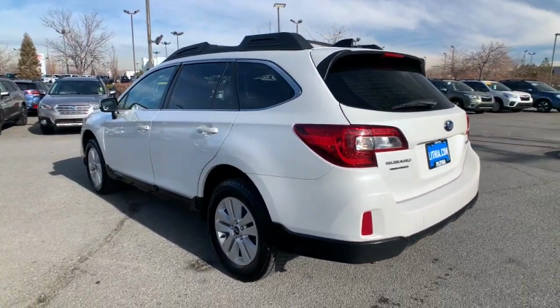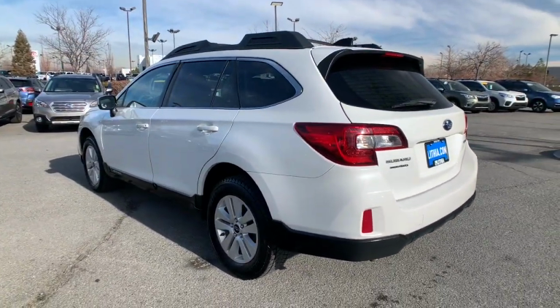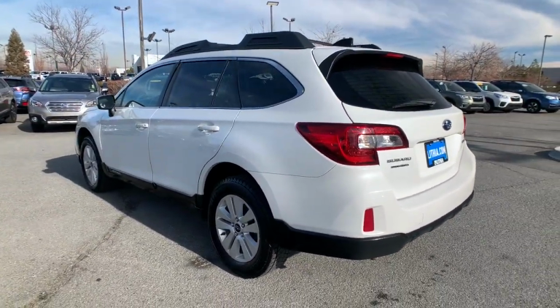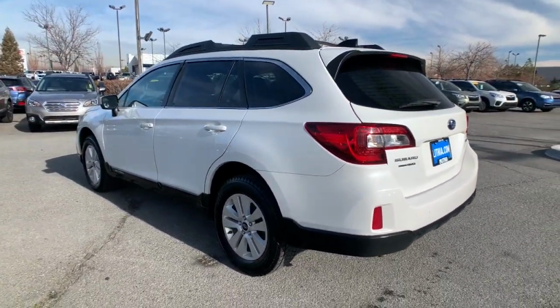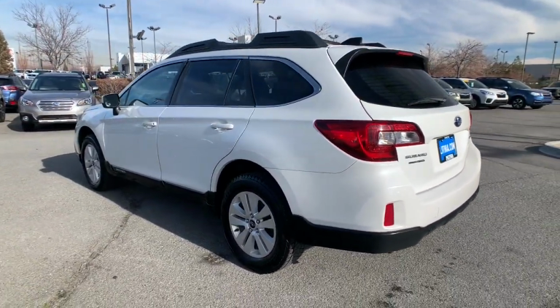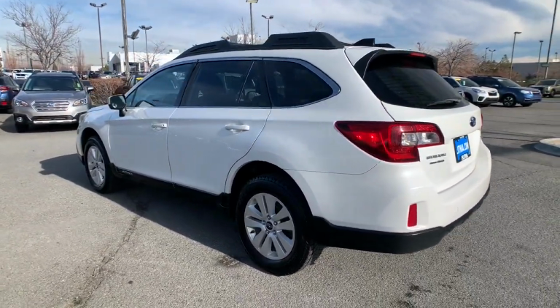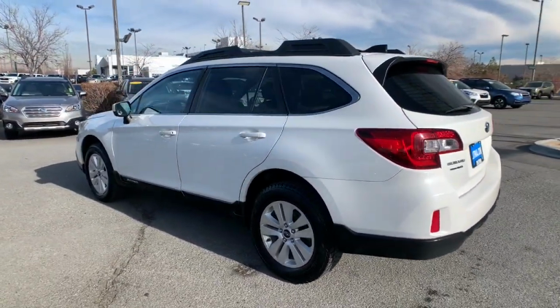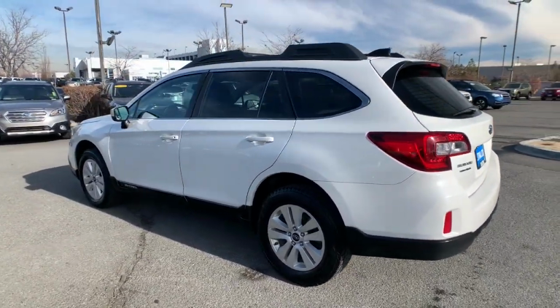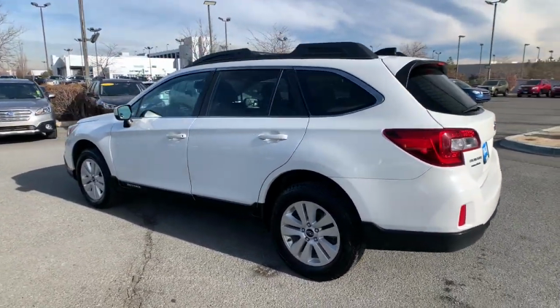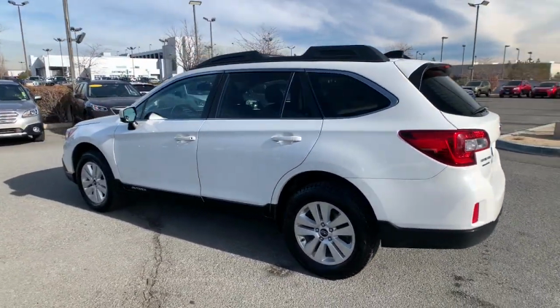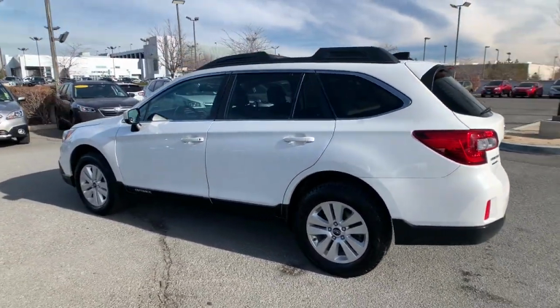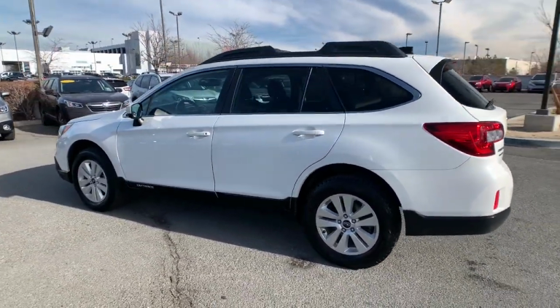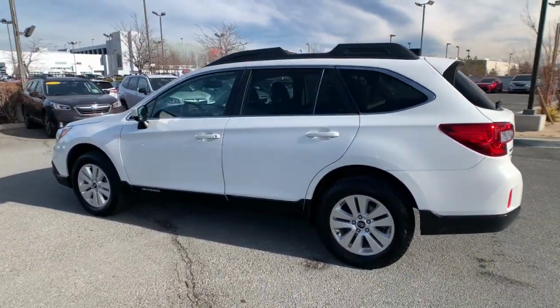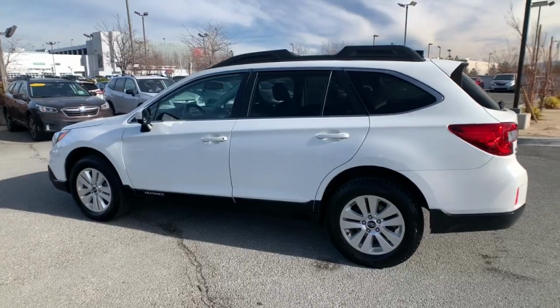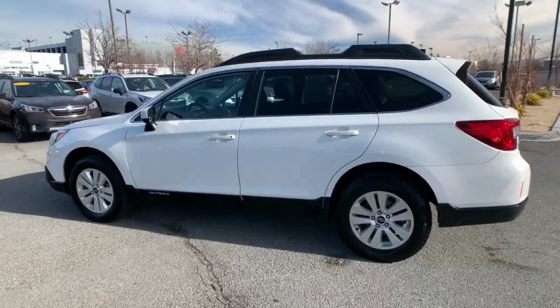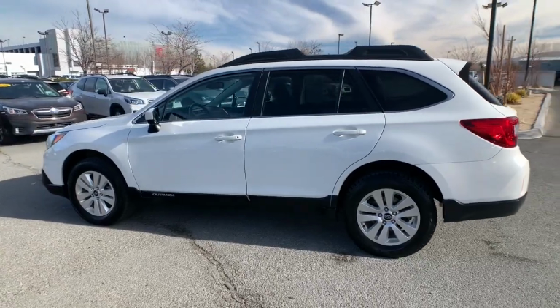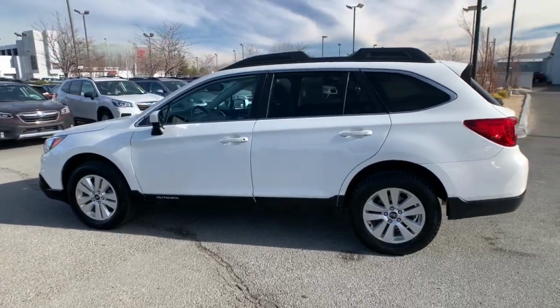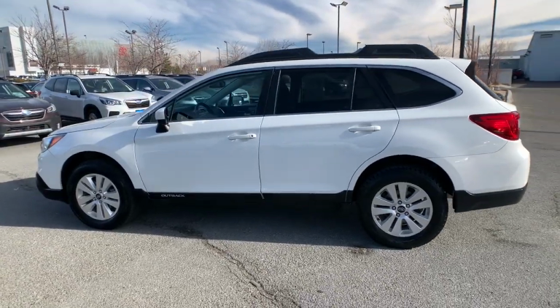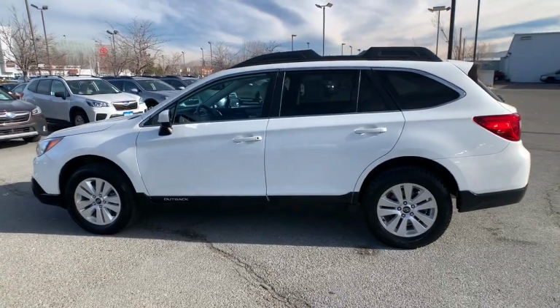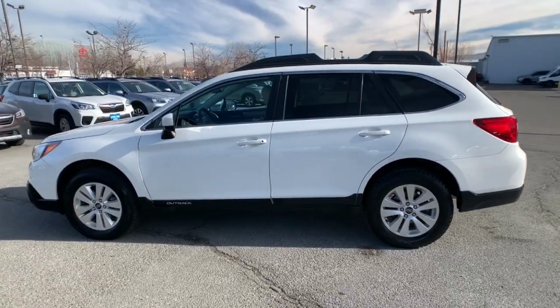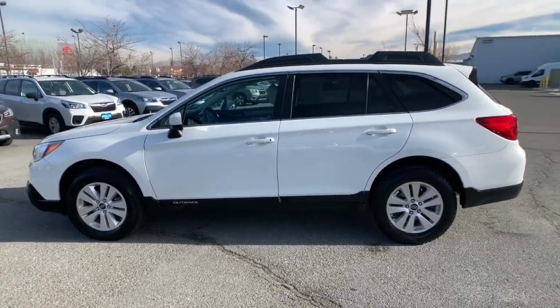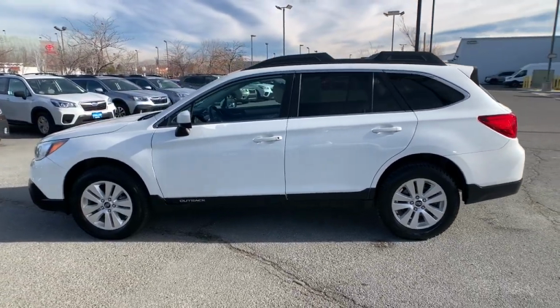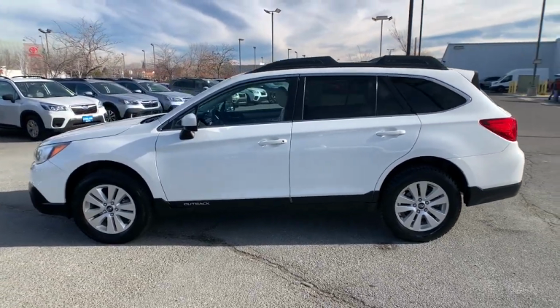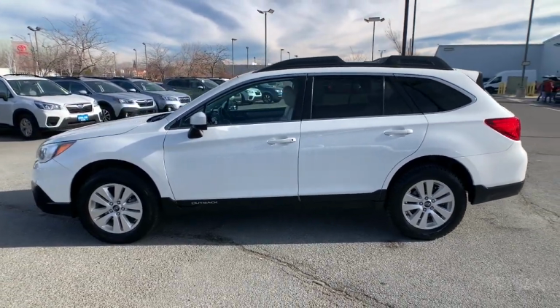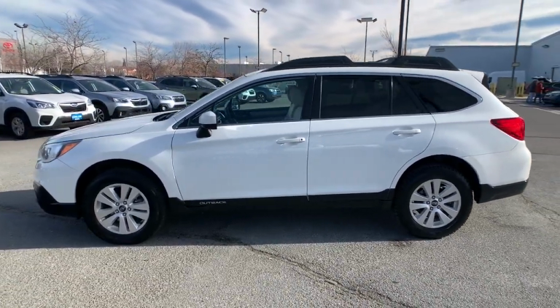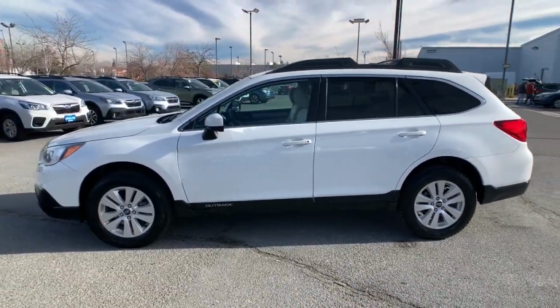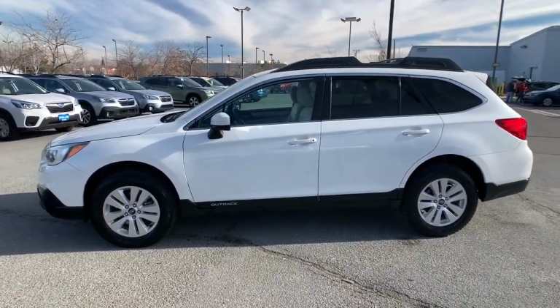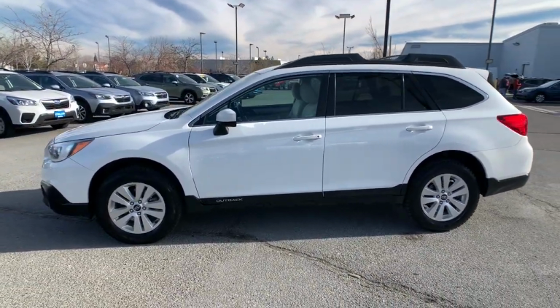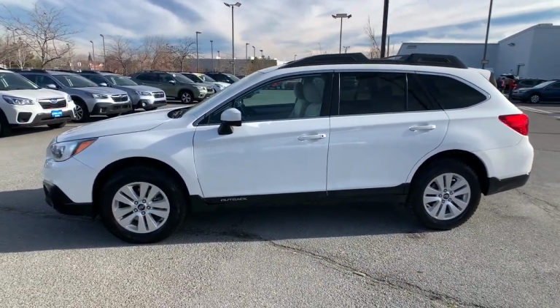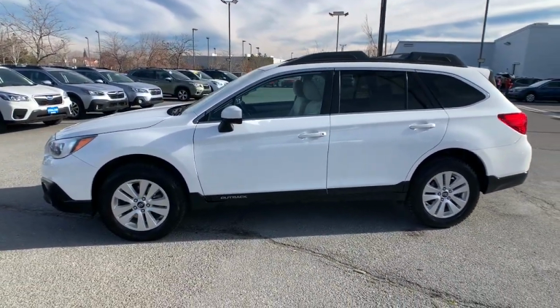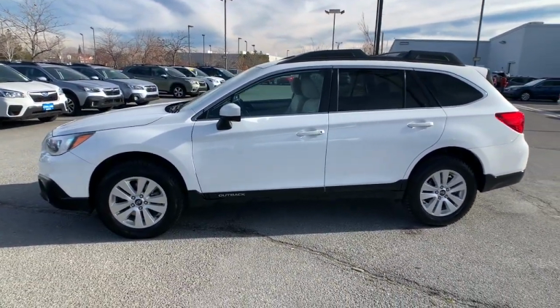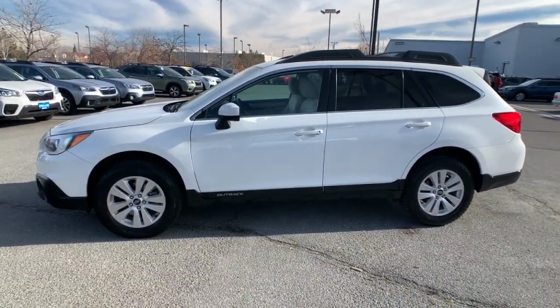Elevated road clearance, all-wheel drive, and impressive towing capacity help you make the most of every excursion.